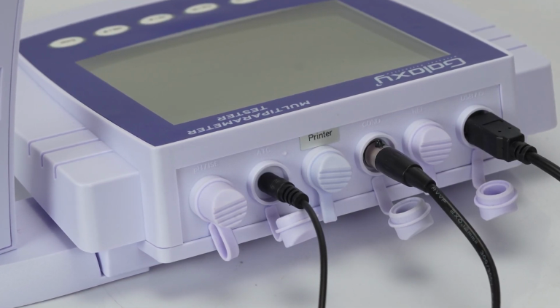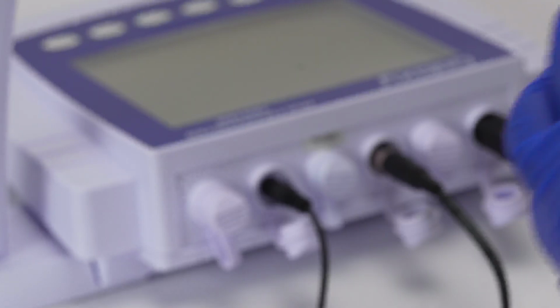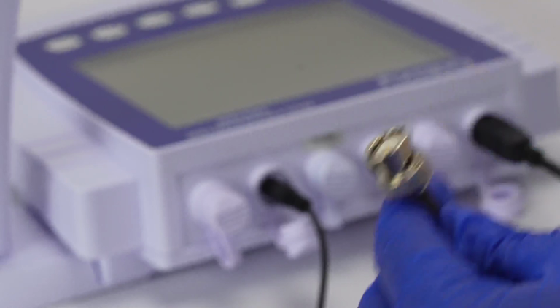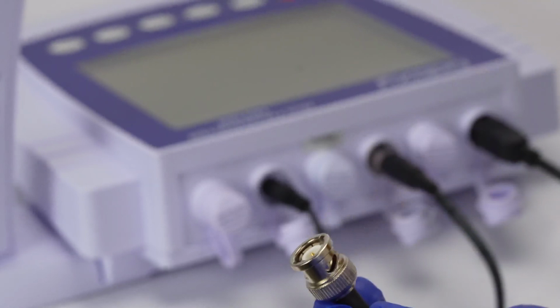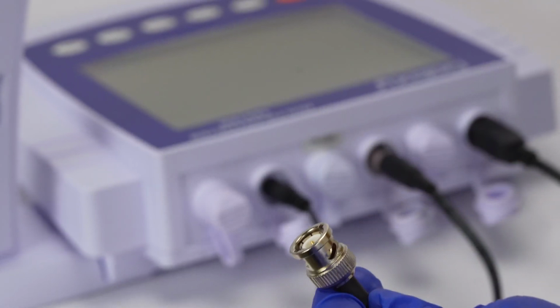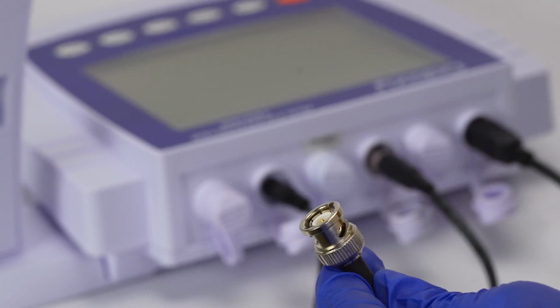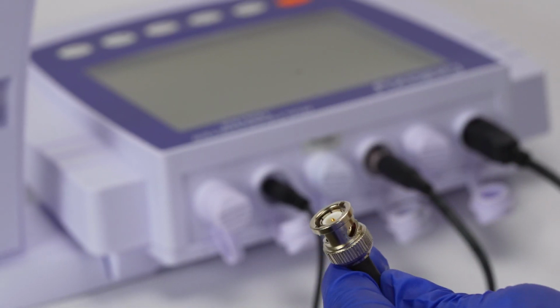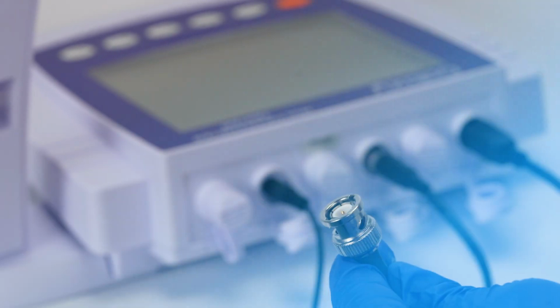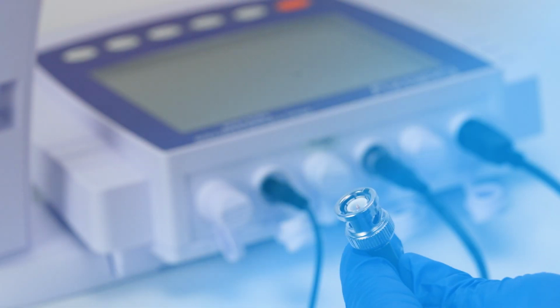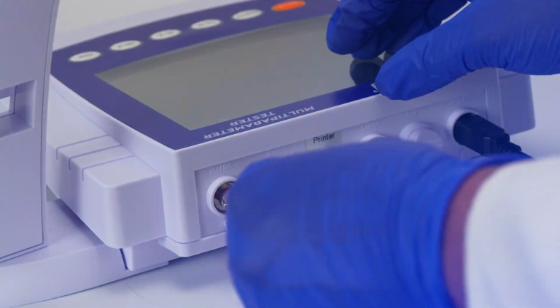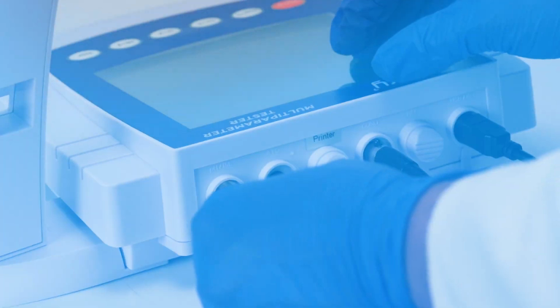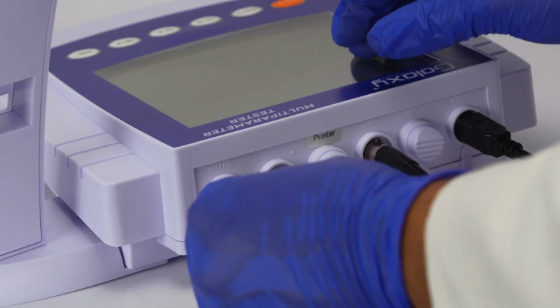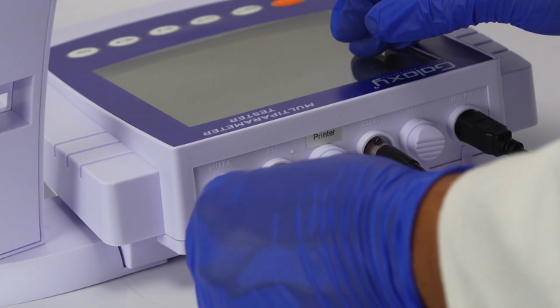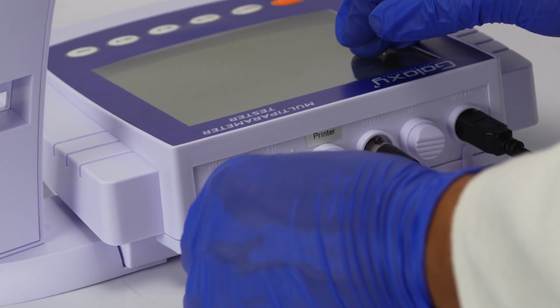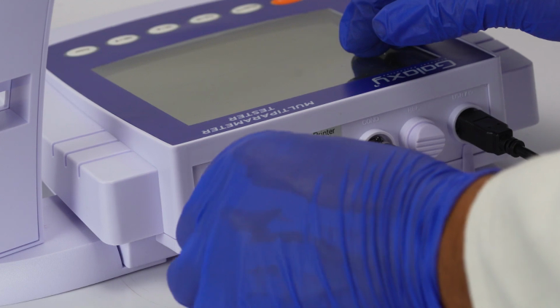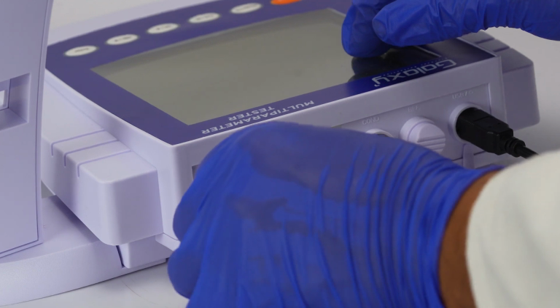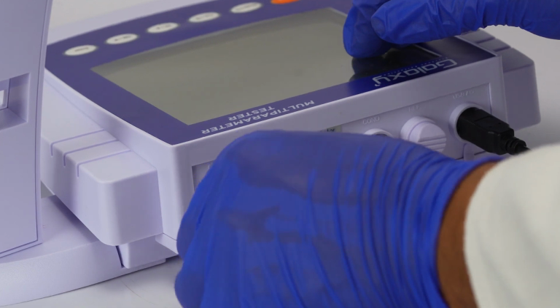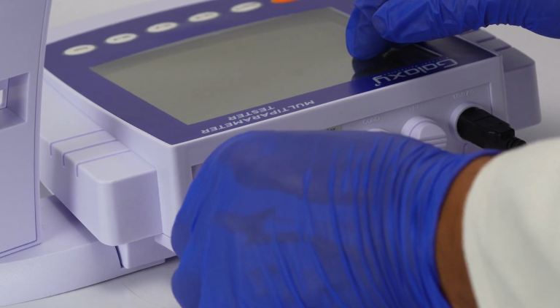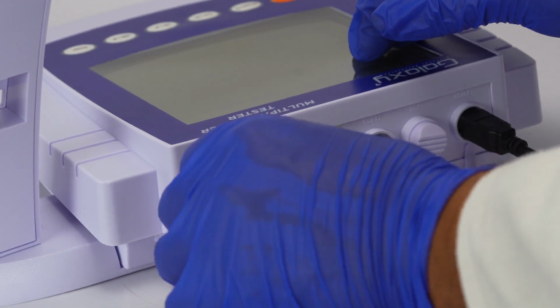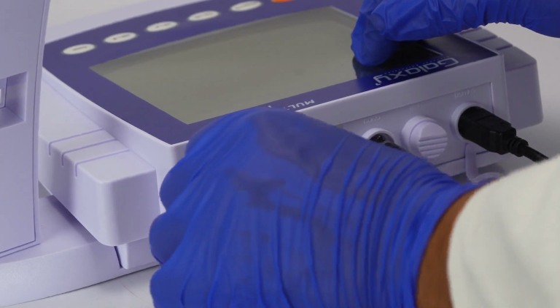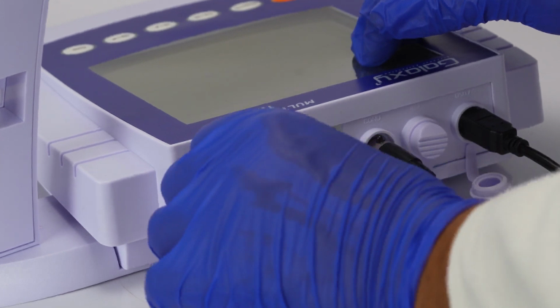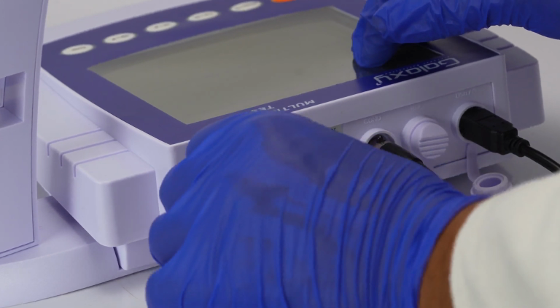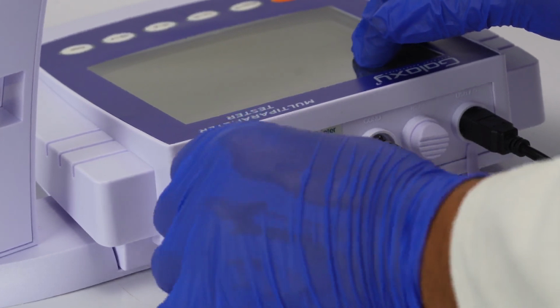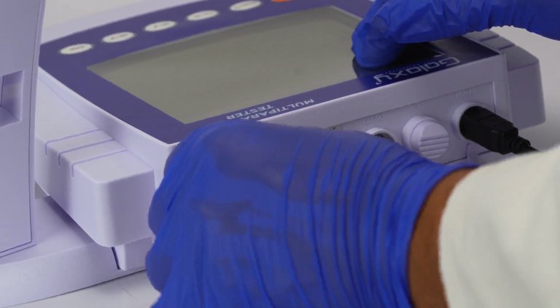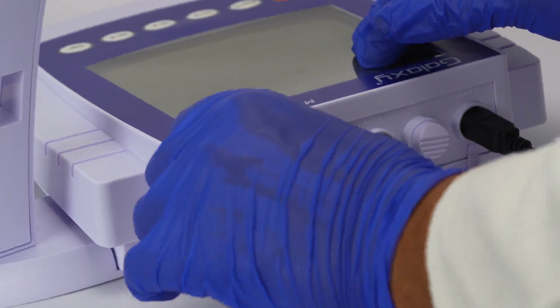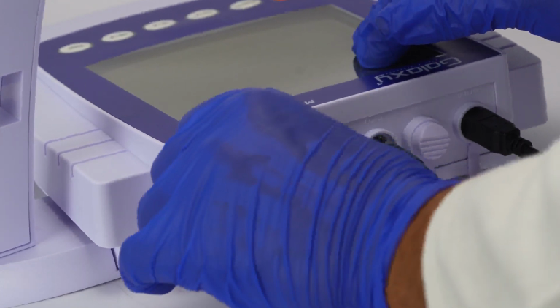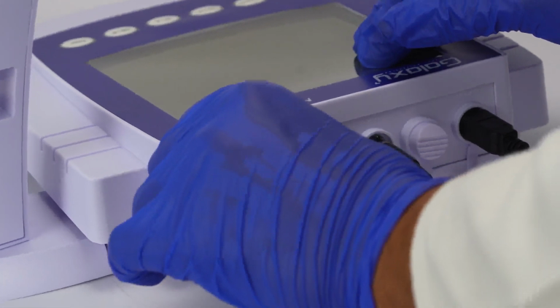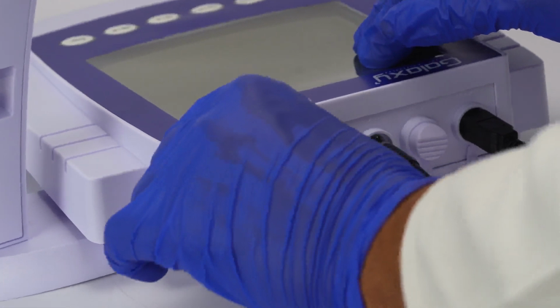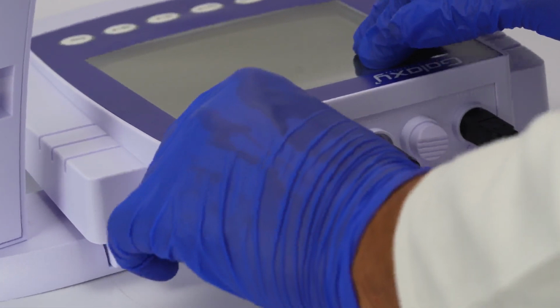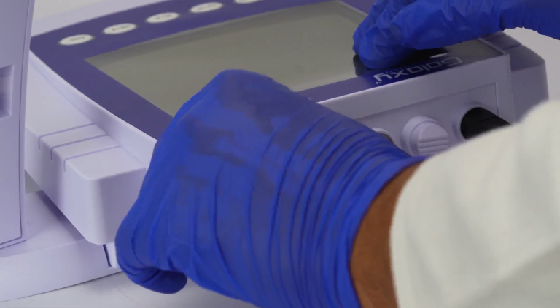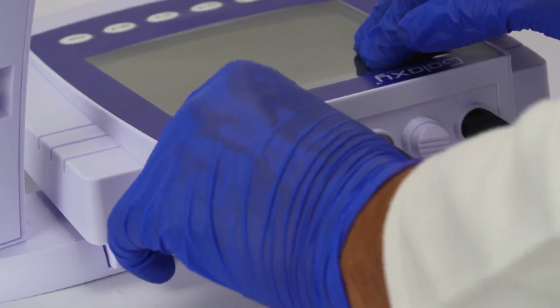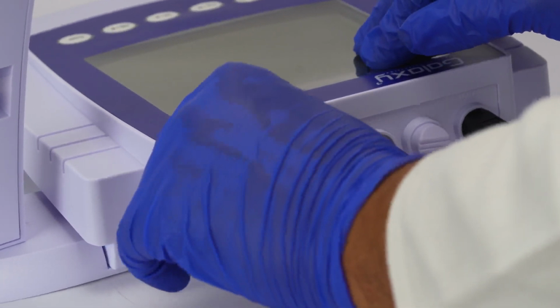Connect the pH, ORP, or ion selective electrode to the socket labeled PHISE.